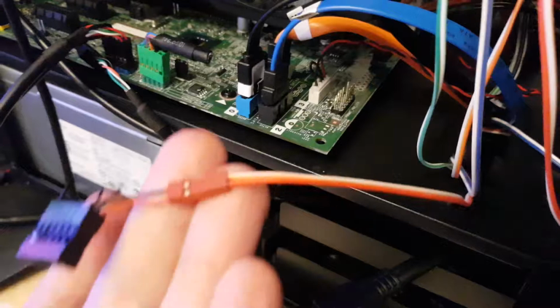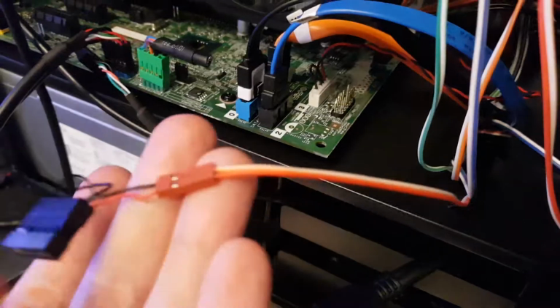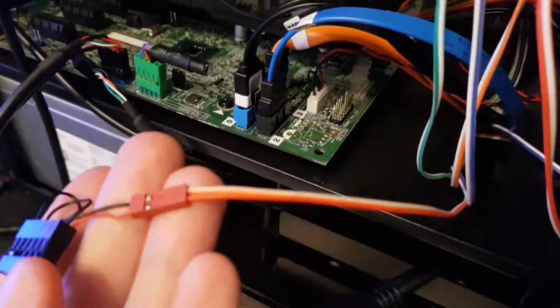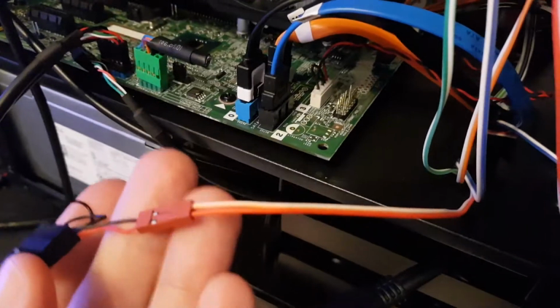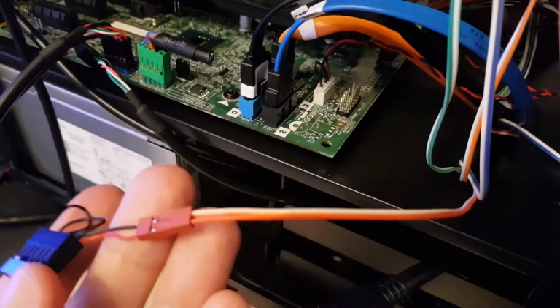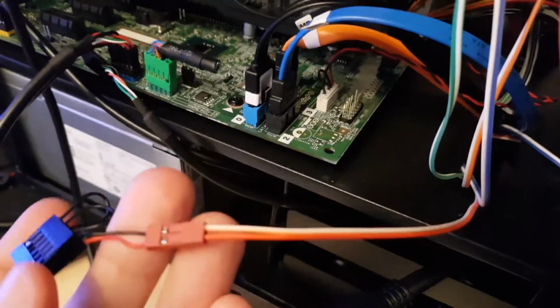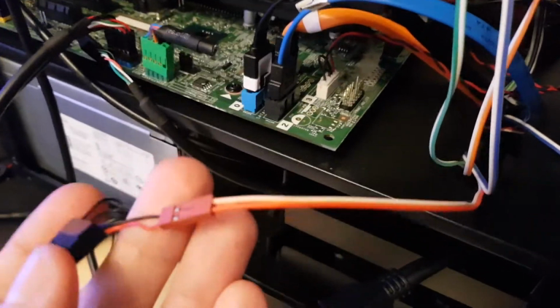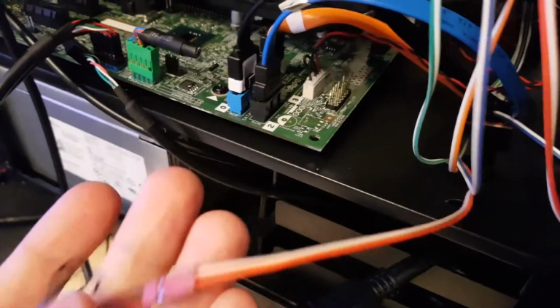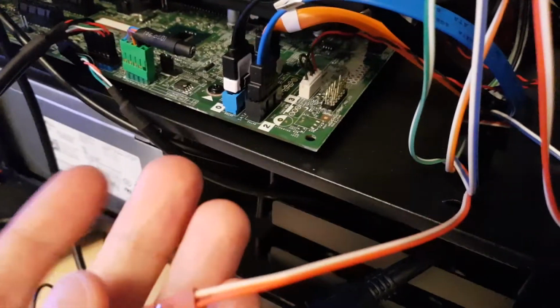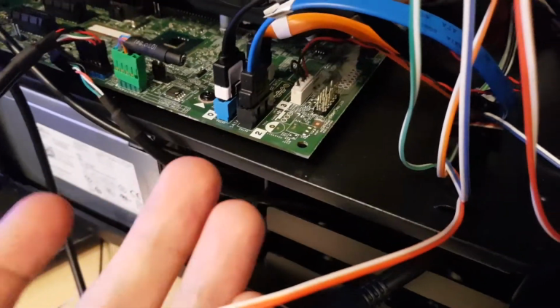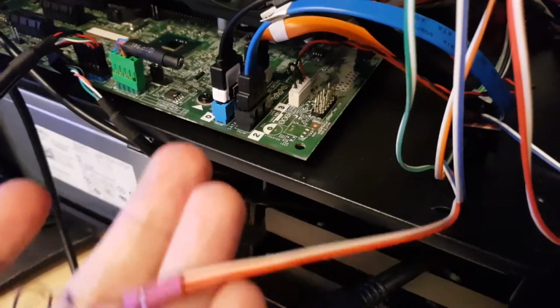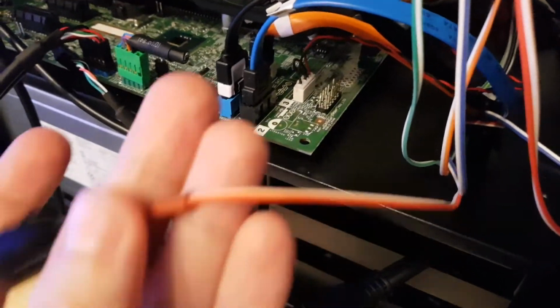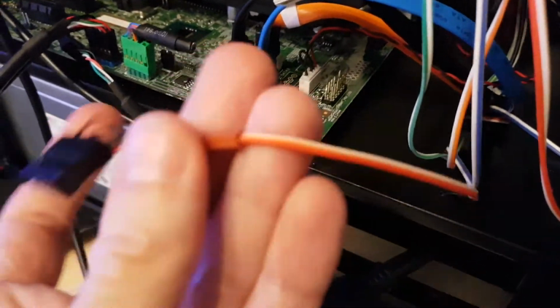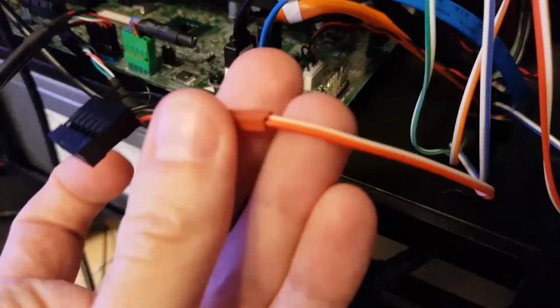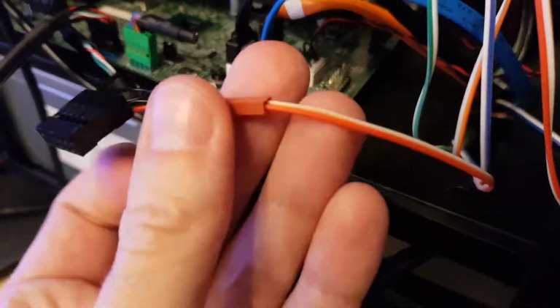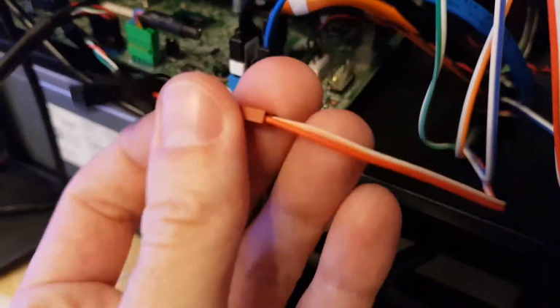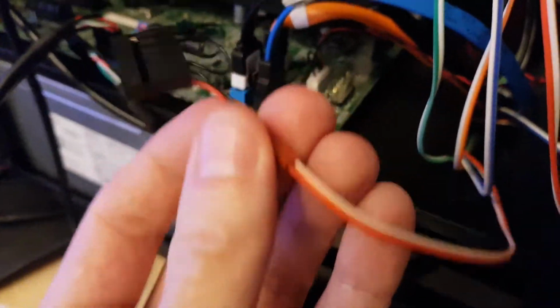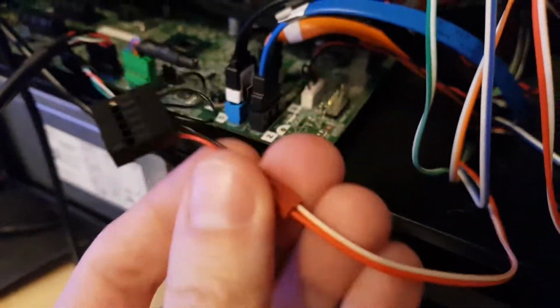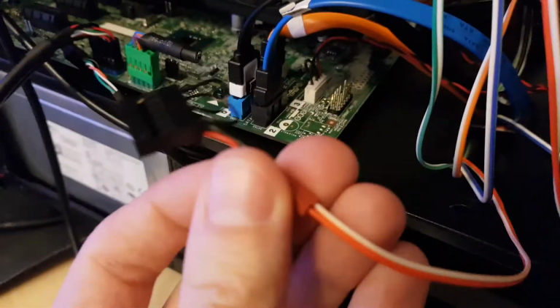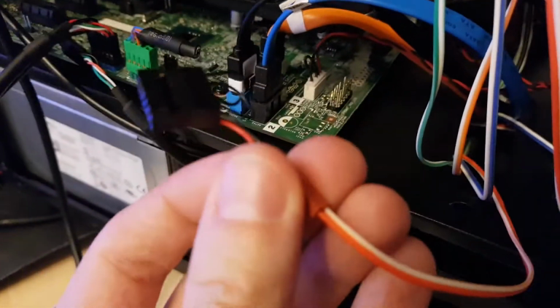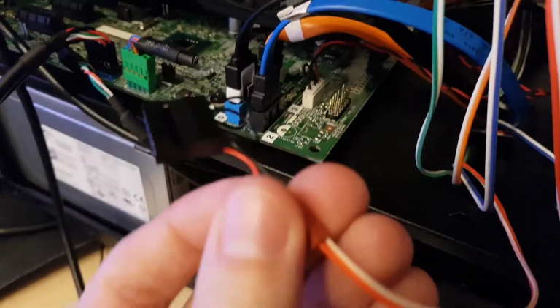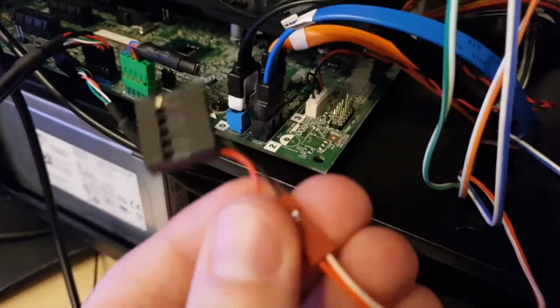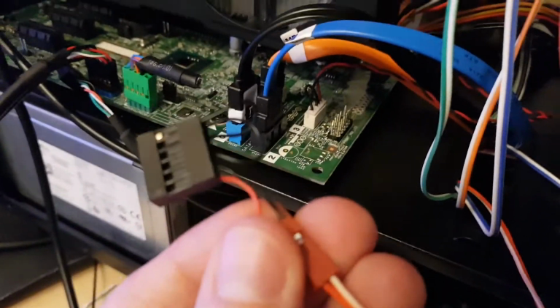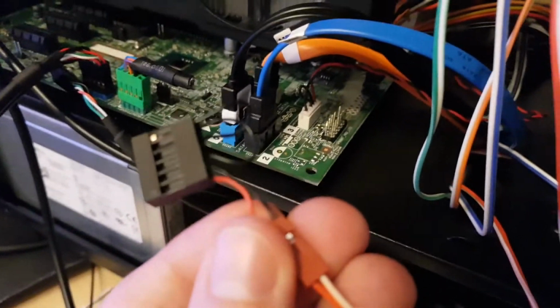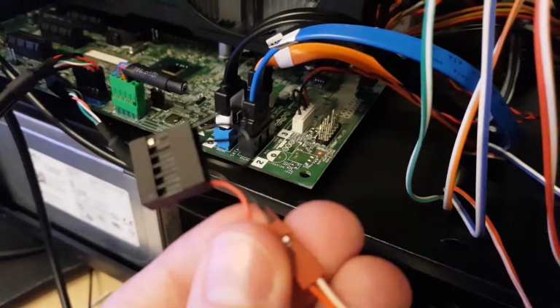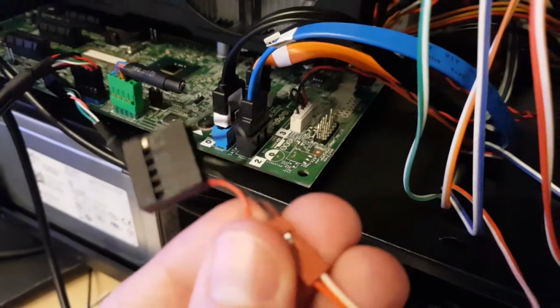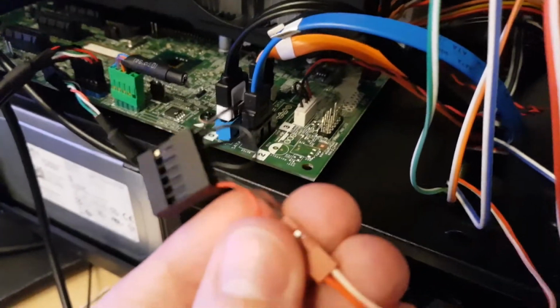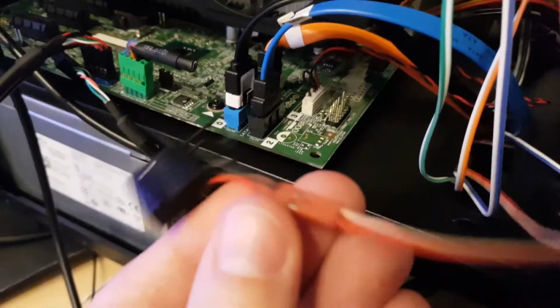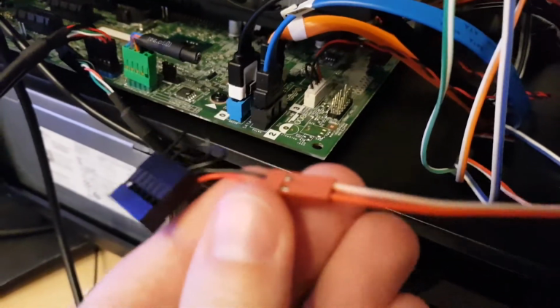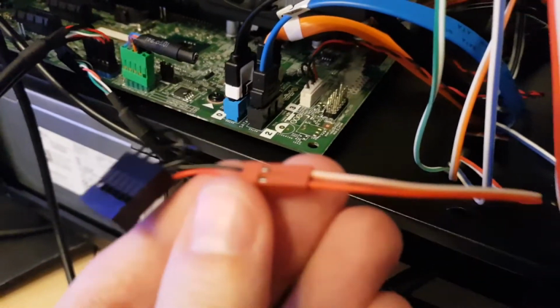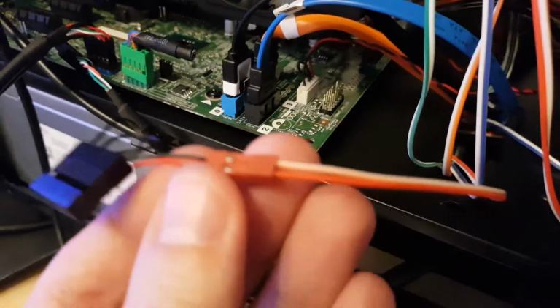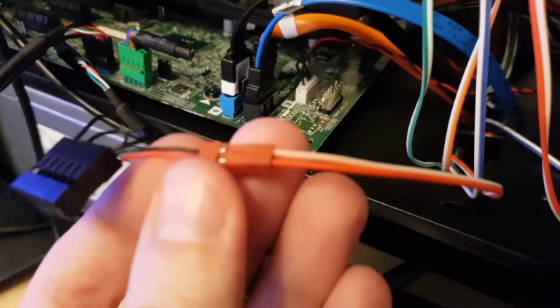Hello and welcome to the second video. In this video I'm gonna show you how to get rid of the front I/O panel failure.